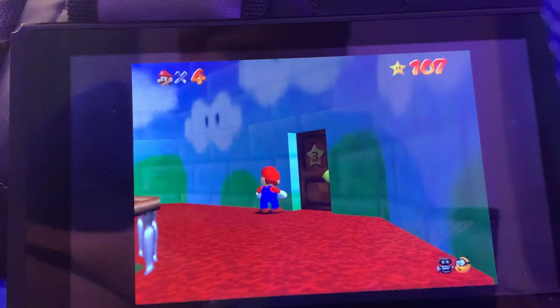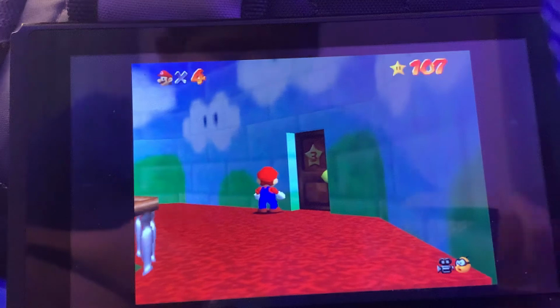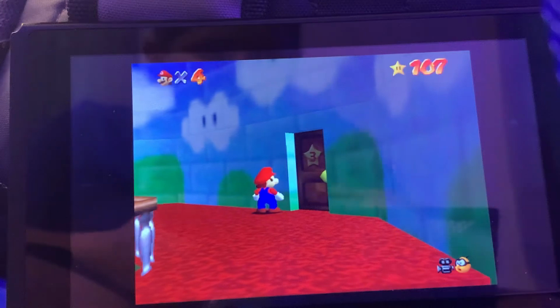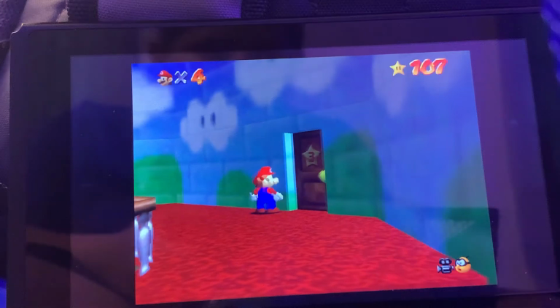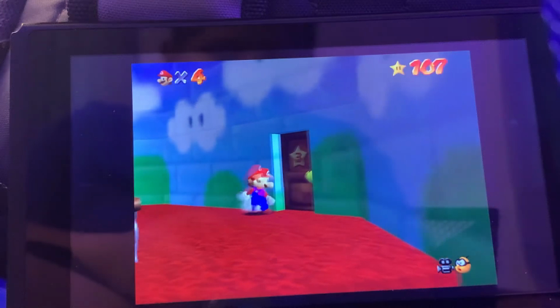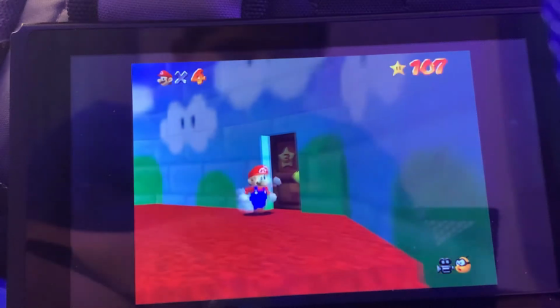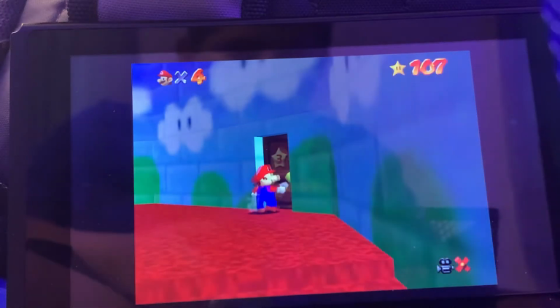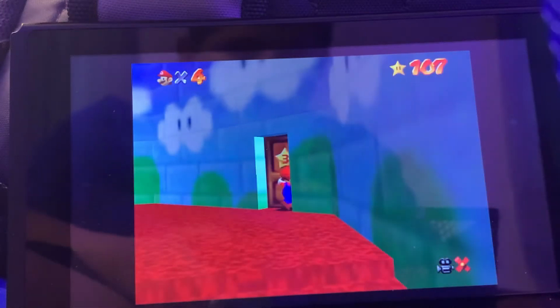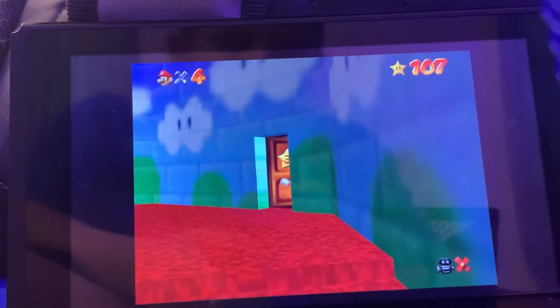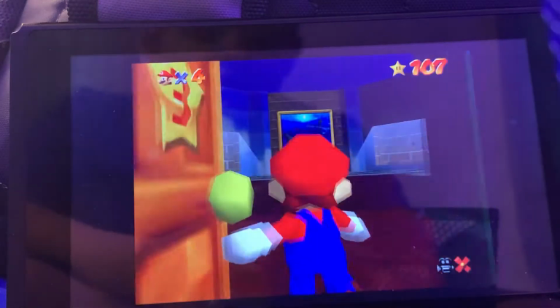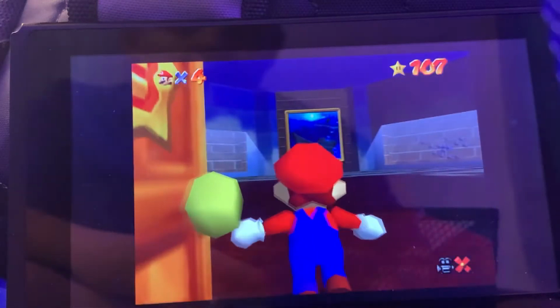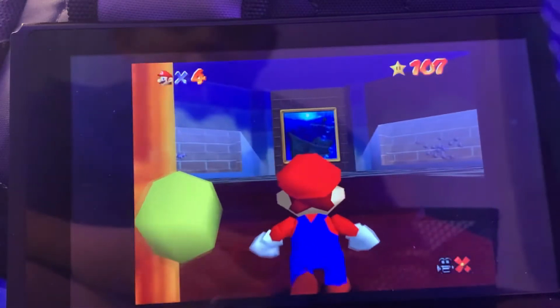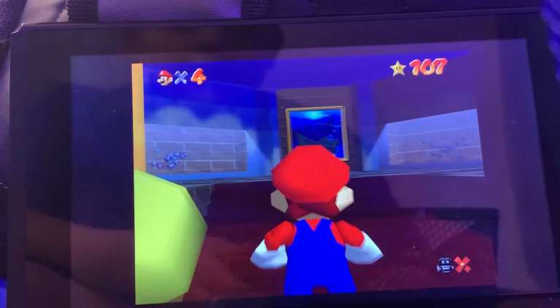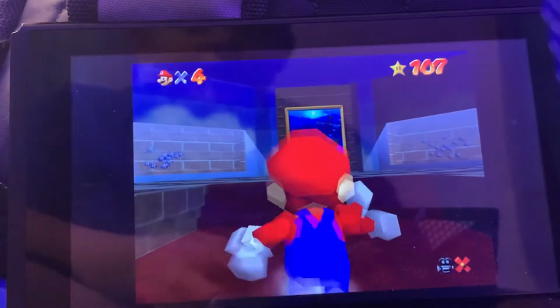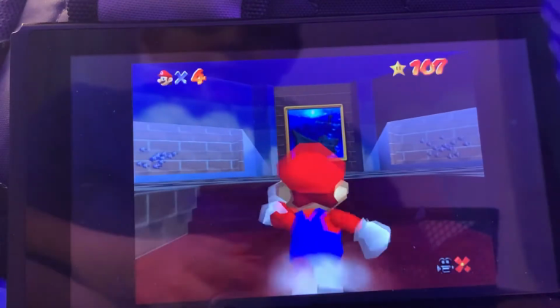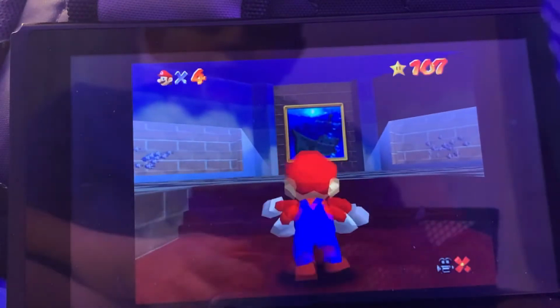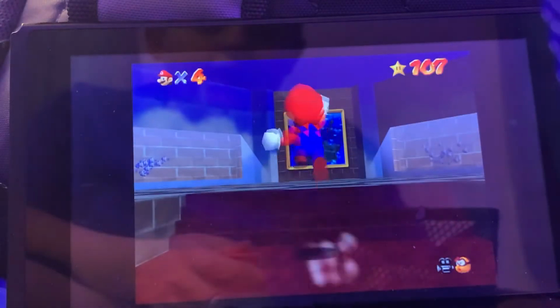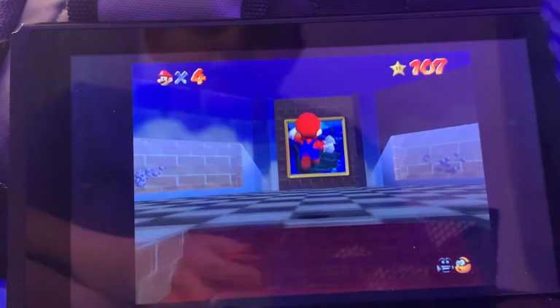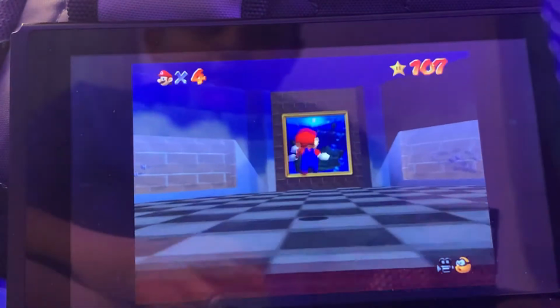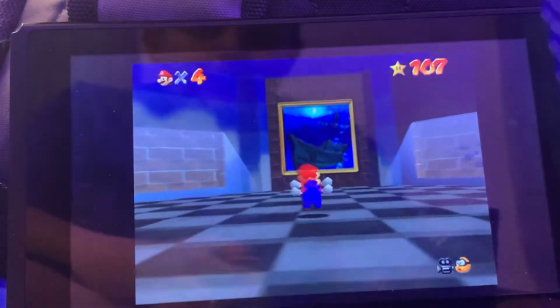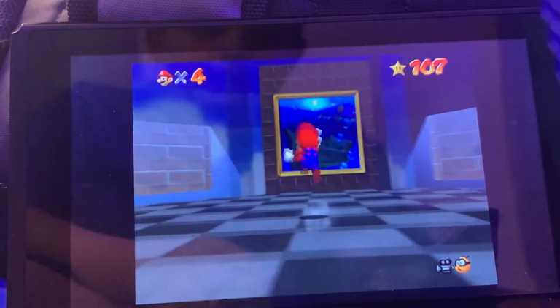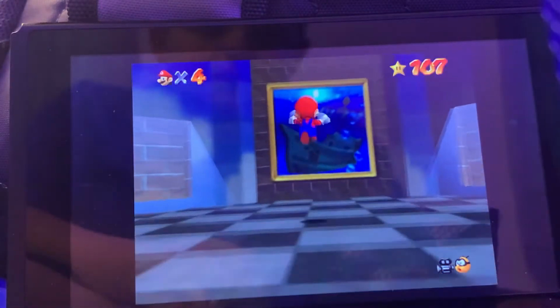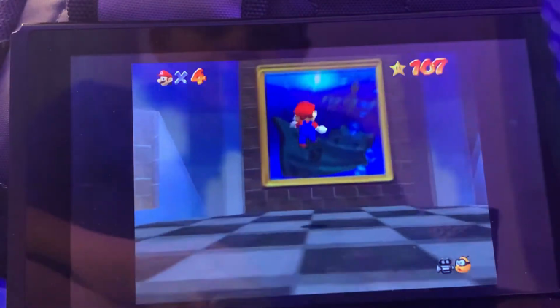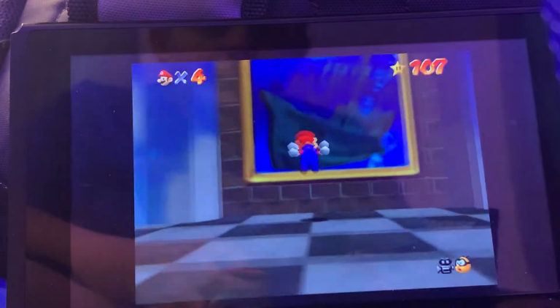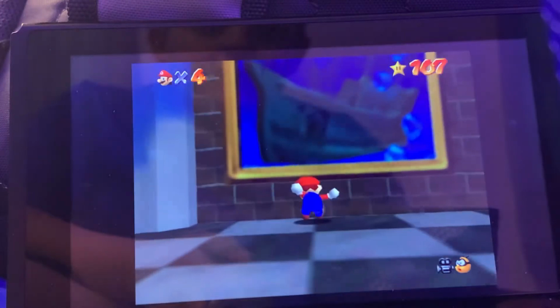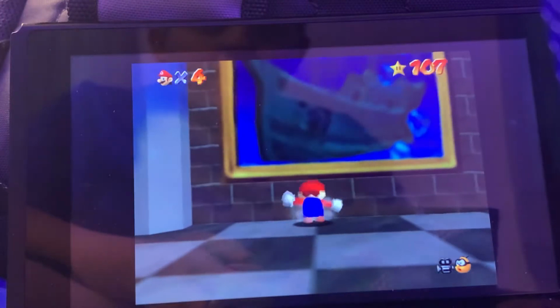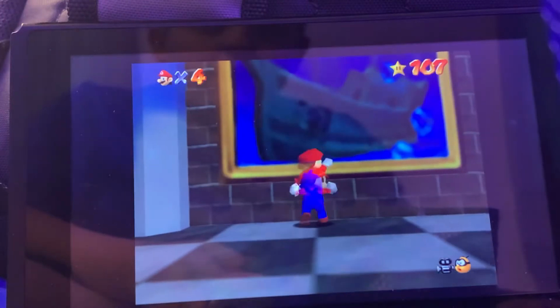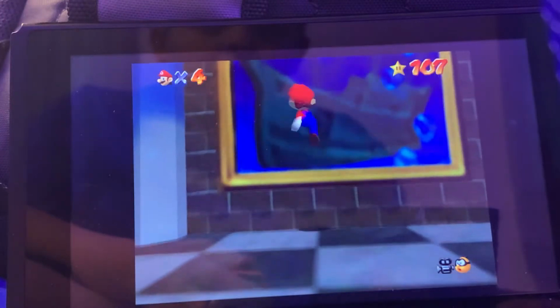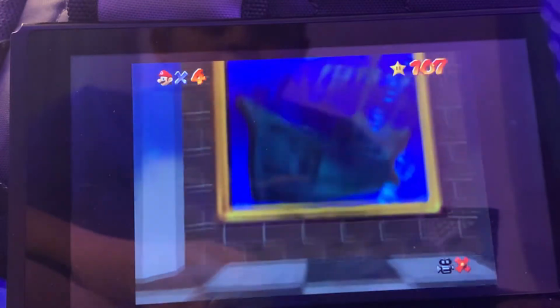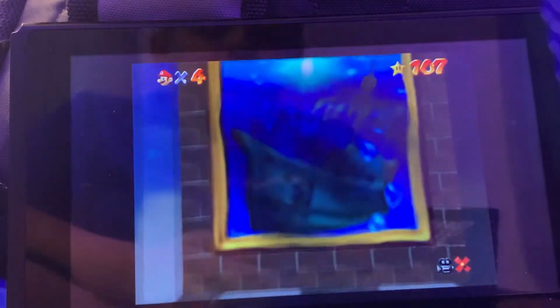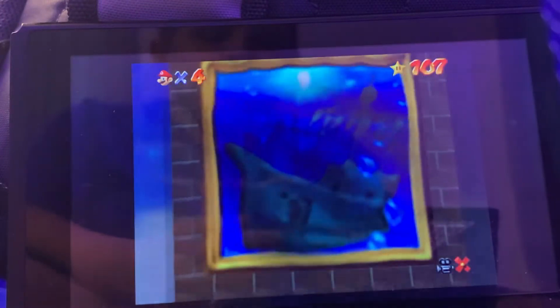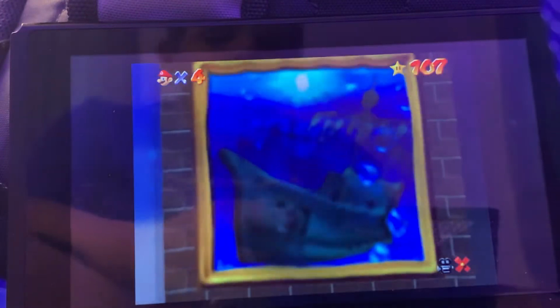Hey everyone, Ethan here. Welcome back to Mario 64. Today we're doing Jolly Roger Bay Red Coins.